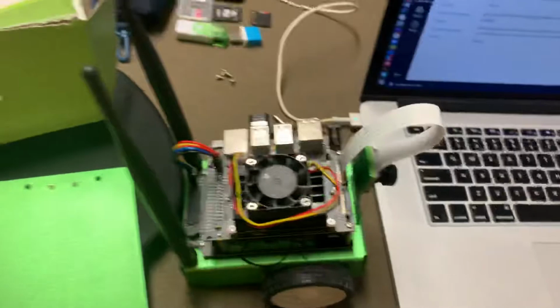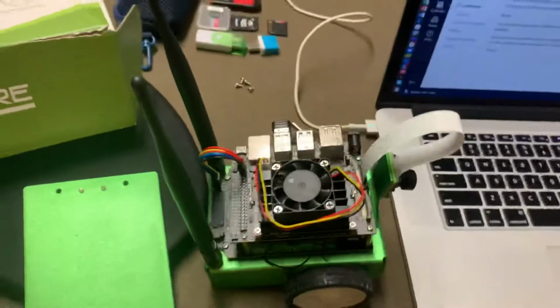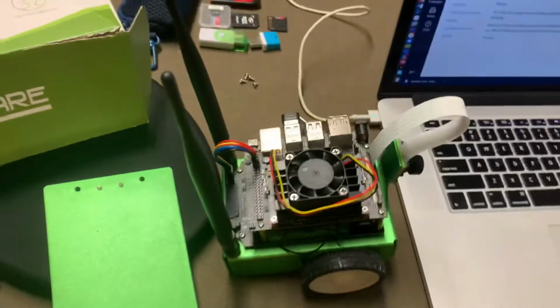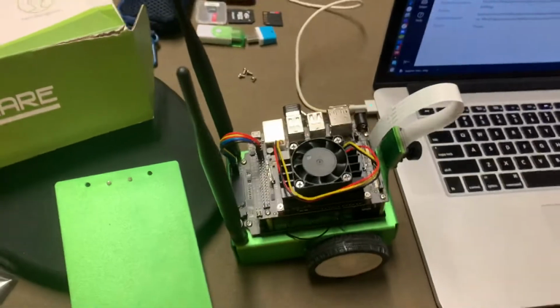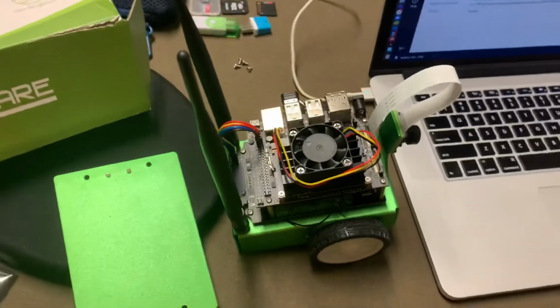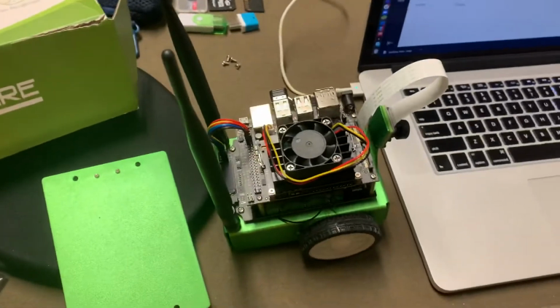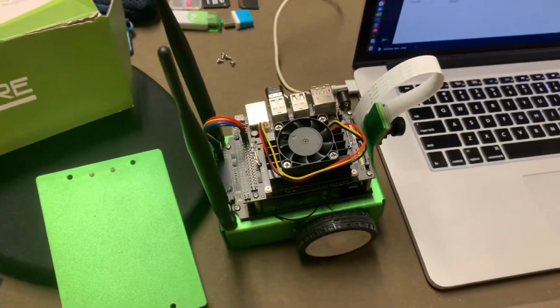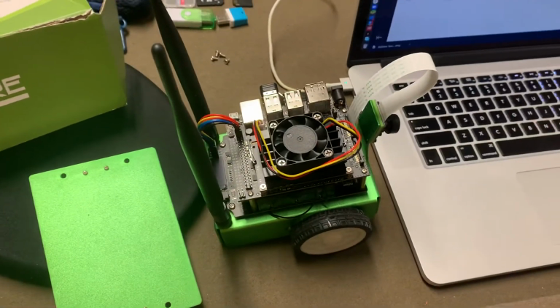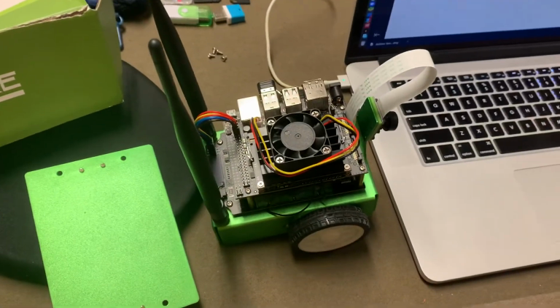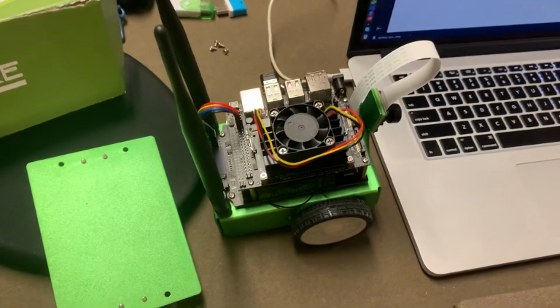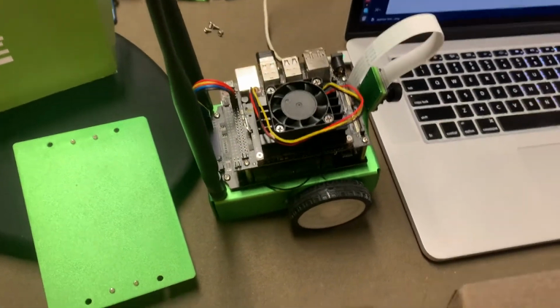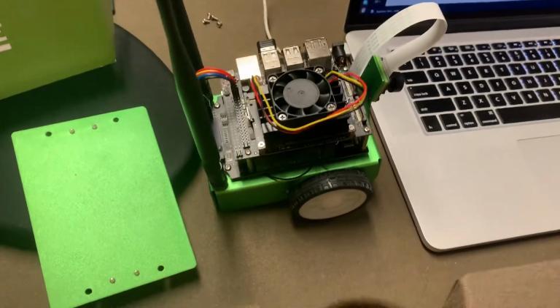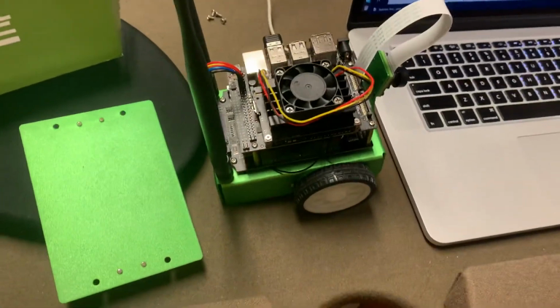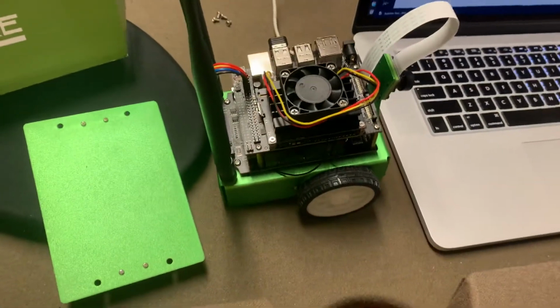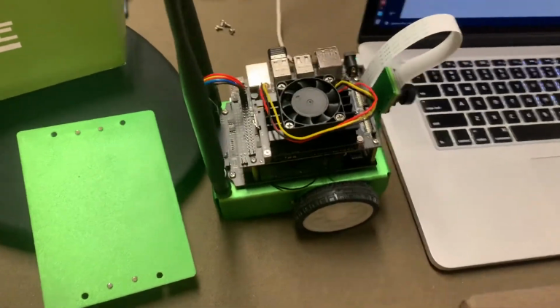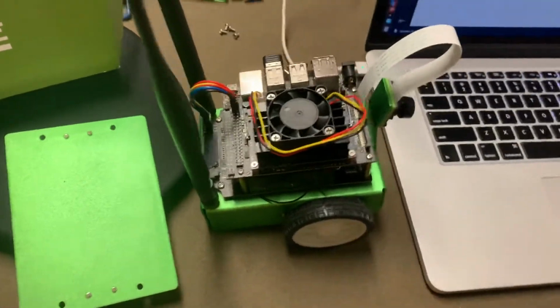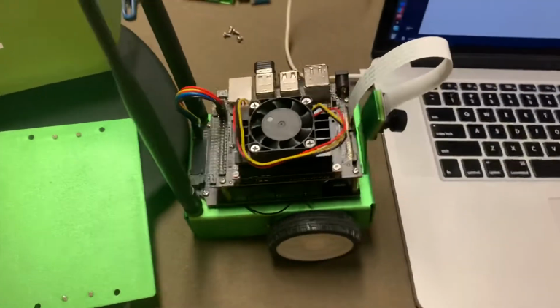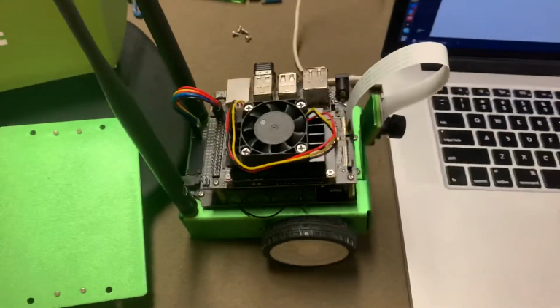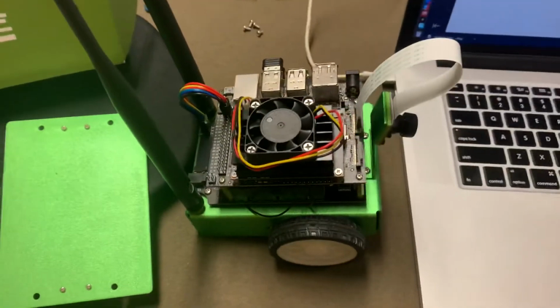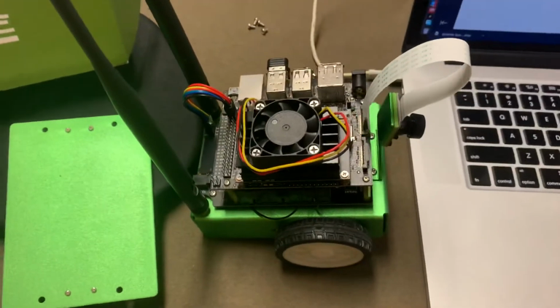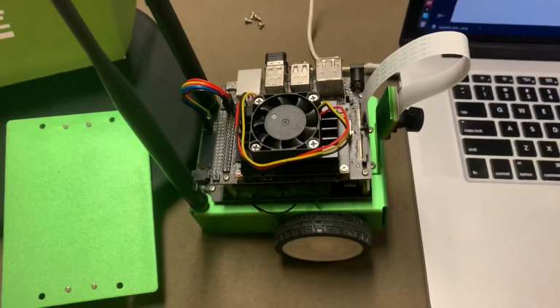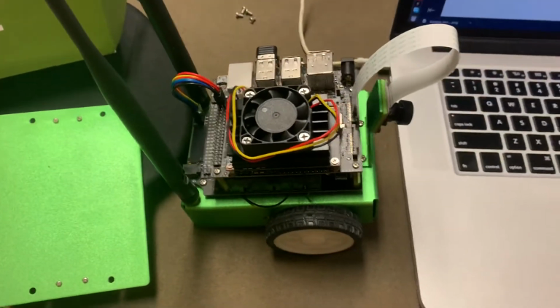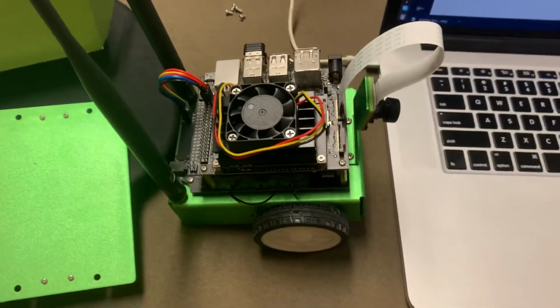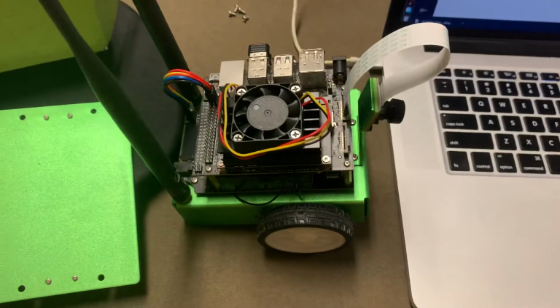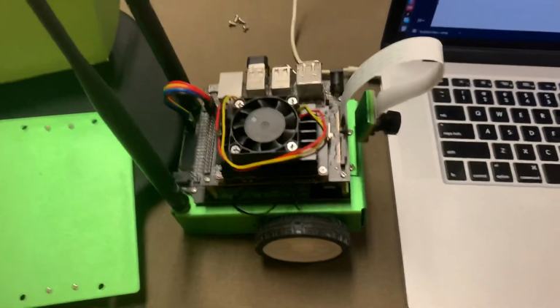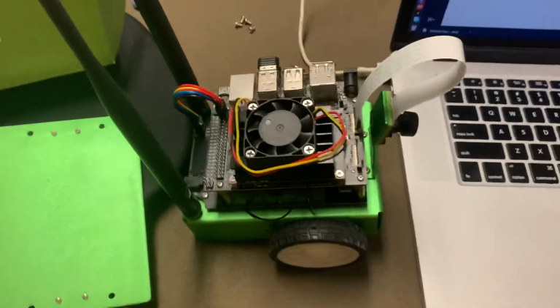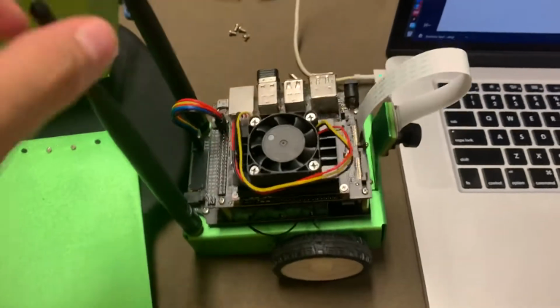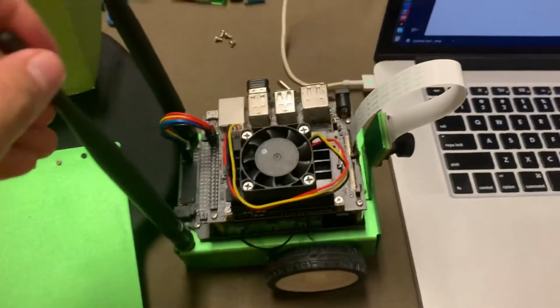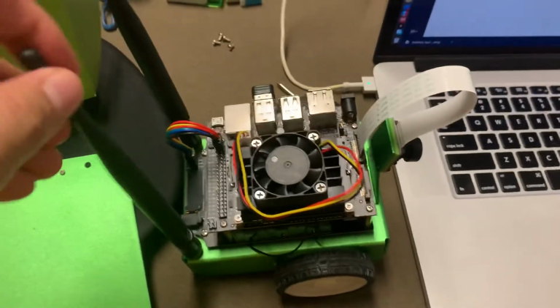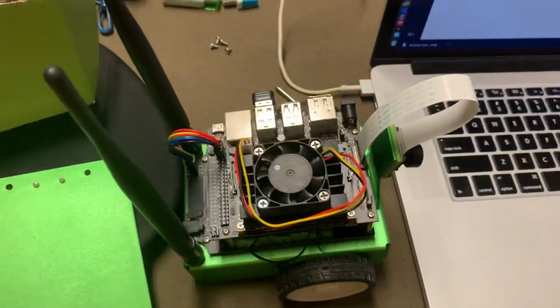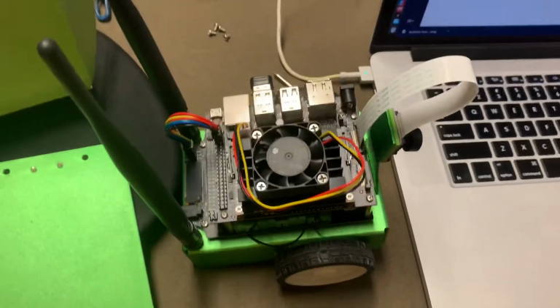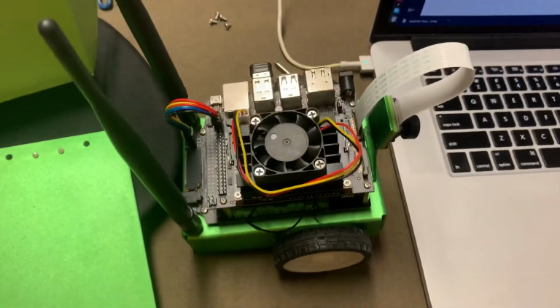Overall, building the robot was fairly simple. You just have to follow the instructions very carefully.